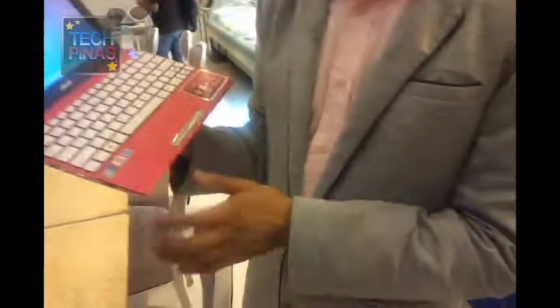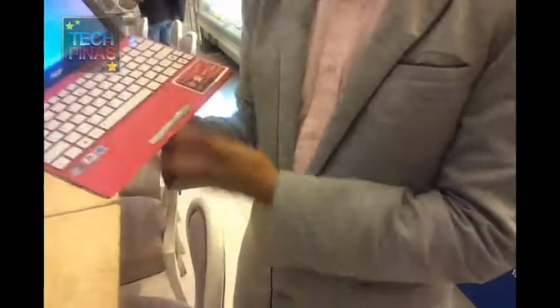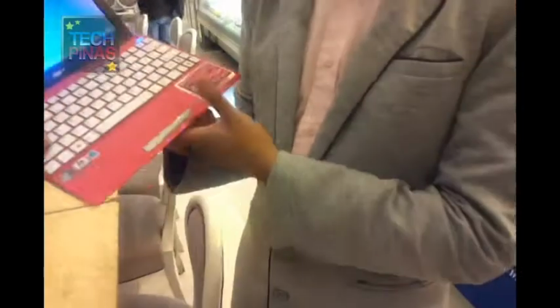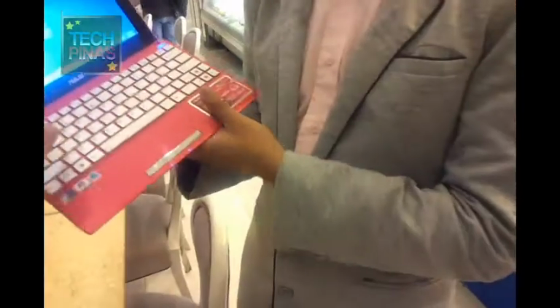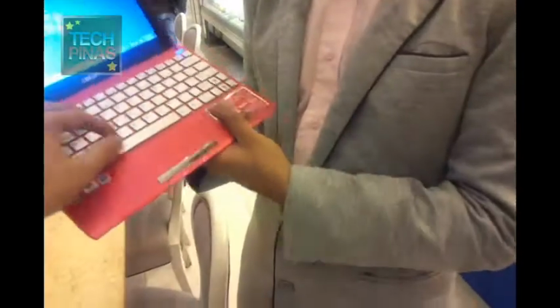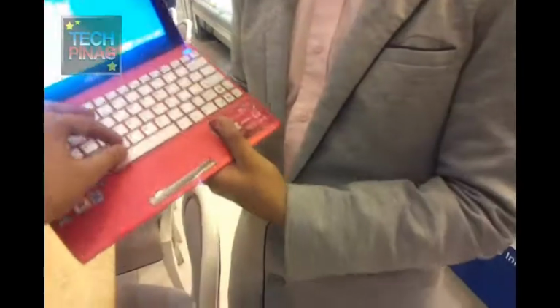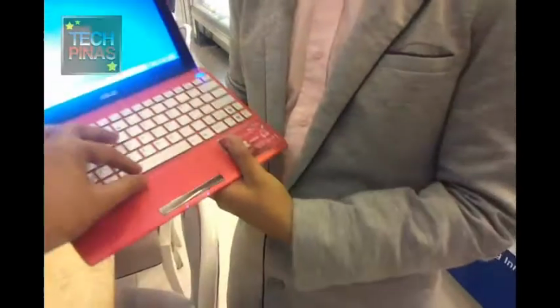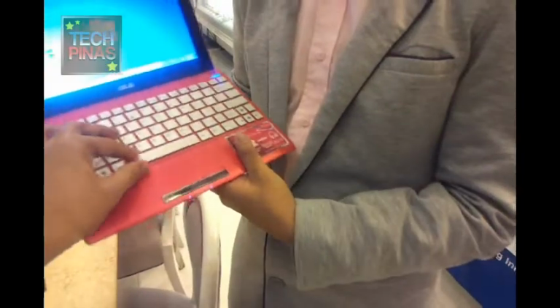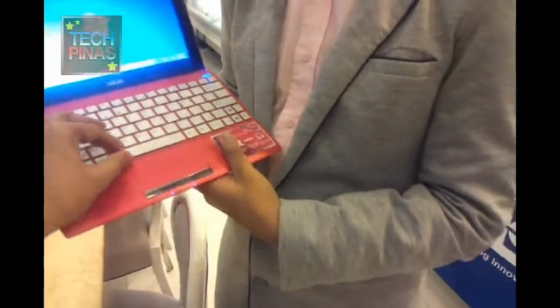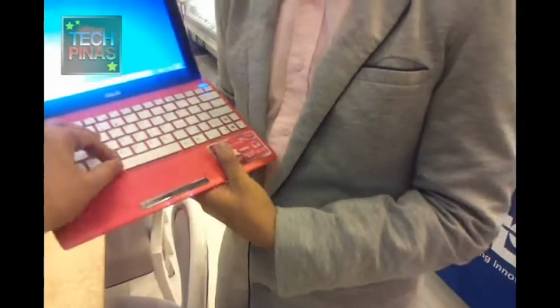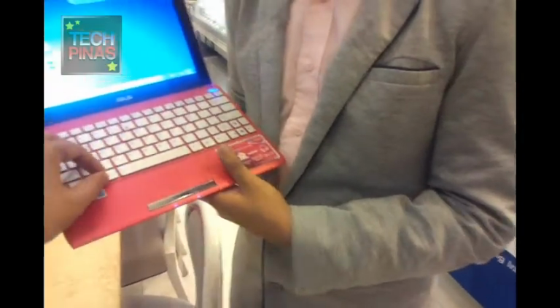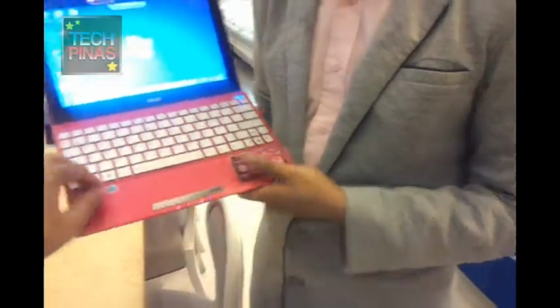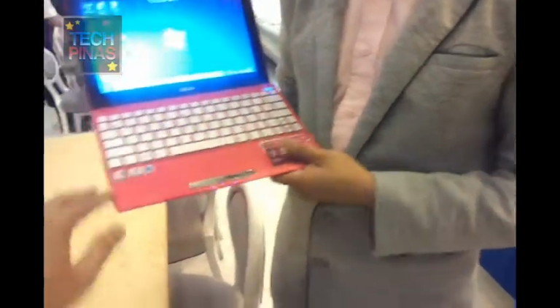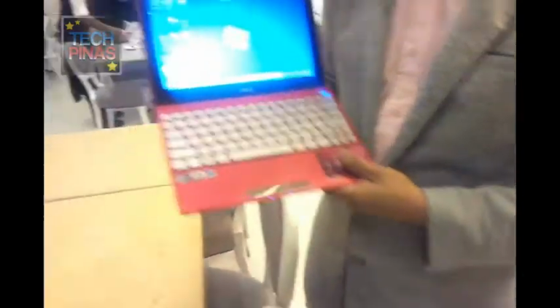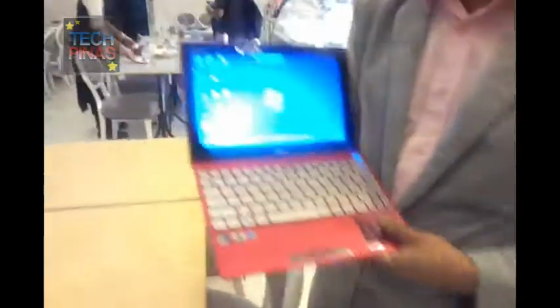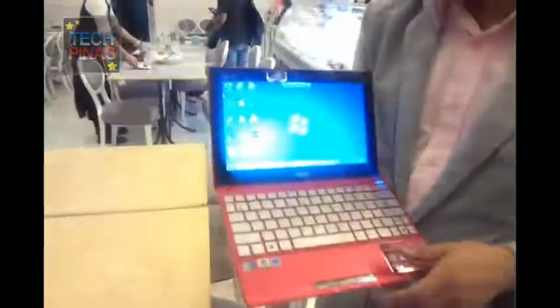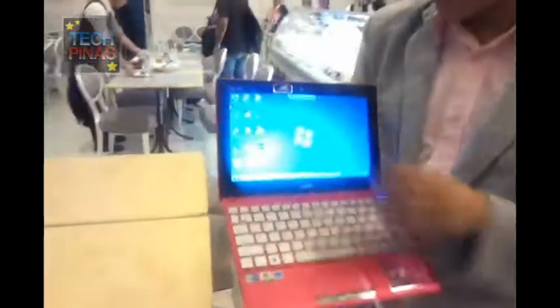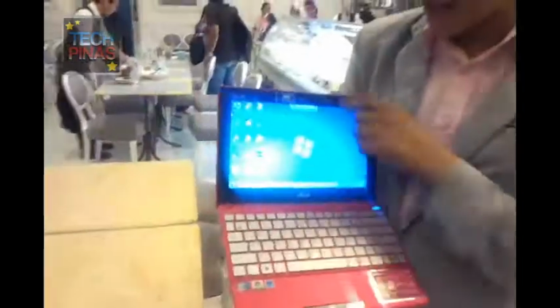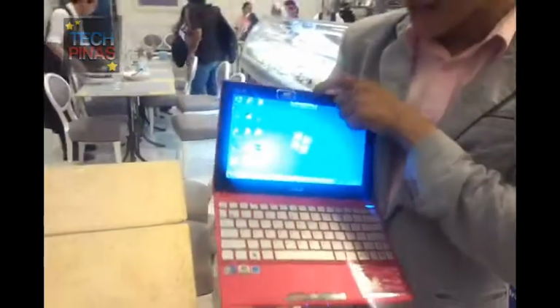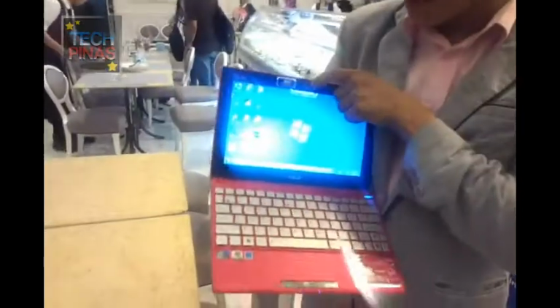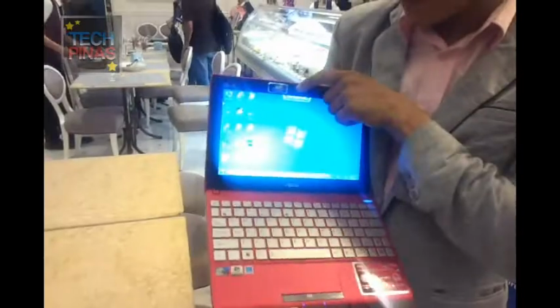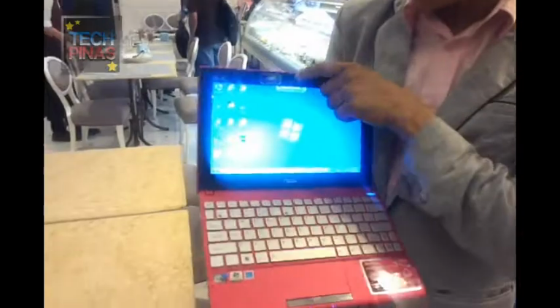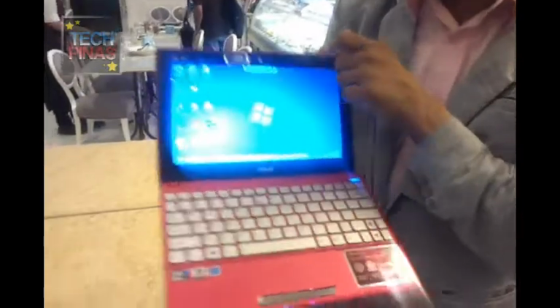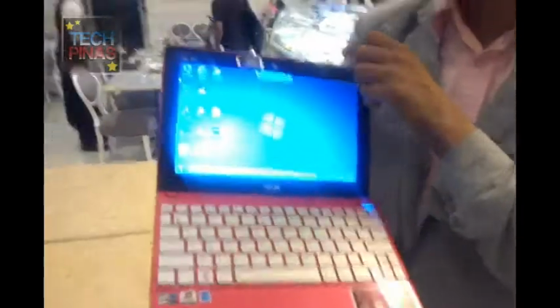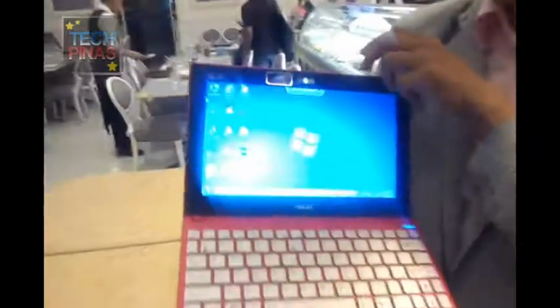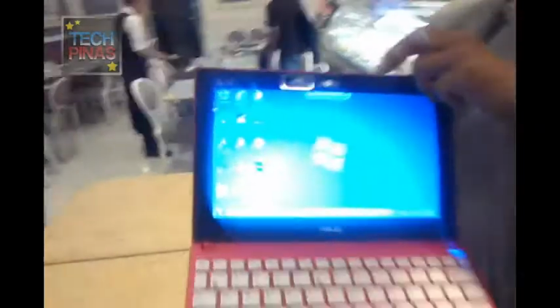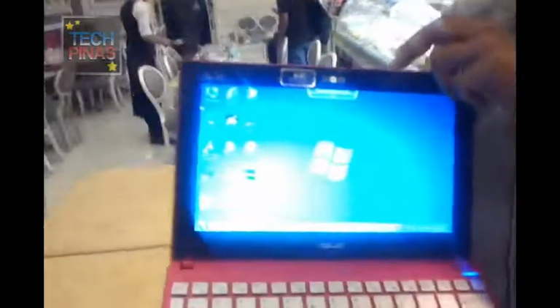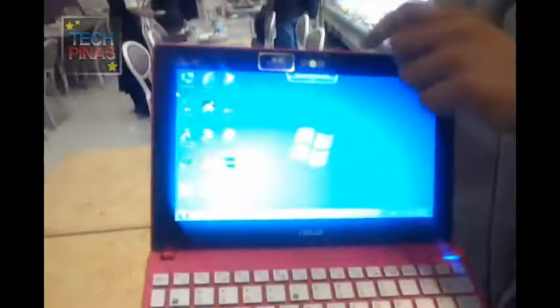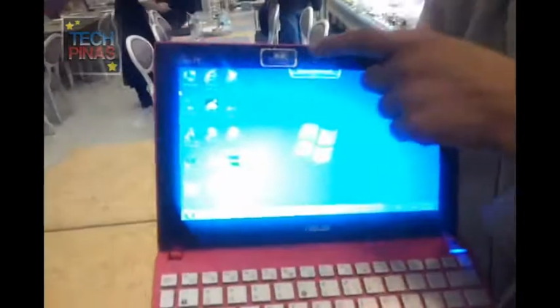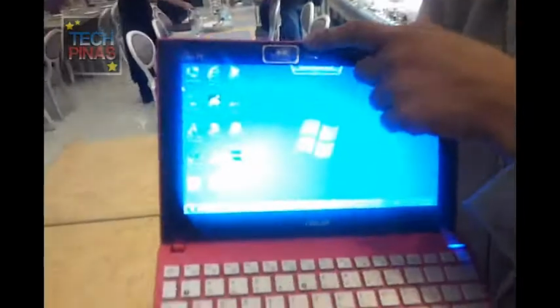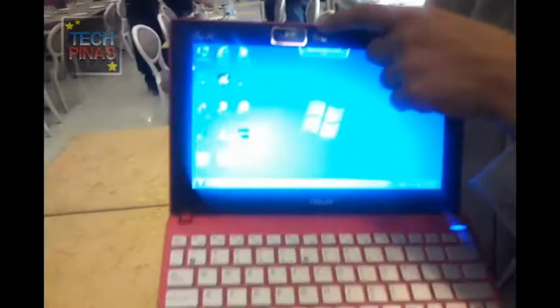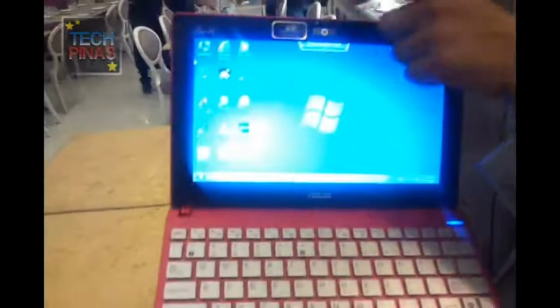It's a chiclet-style keyboard. What's special here is our webcam now has a zoom function. That's great.